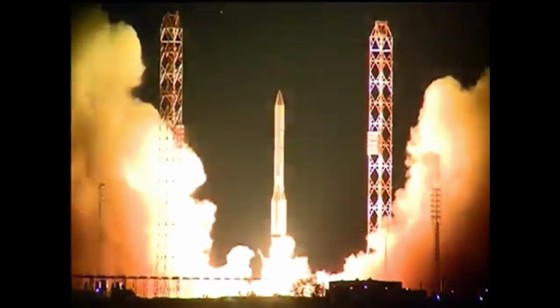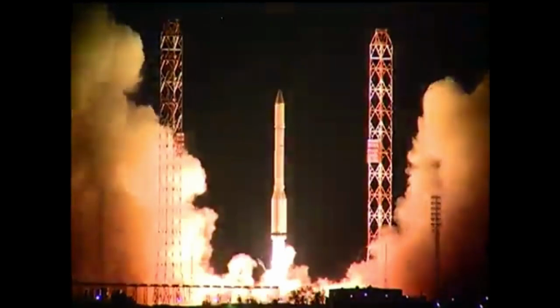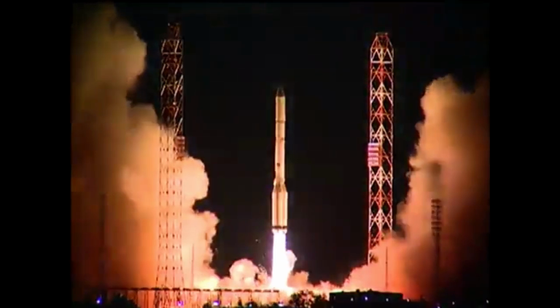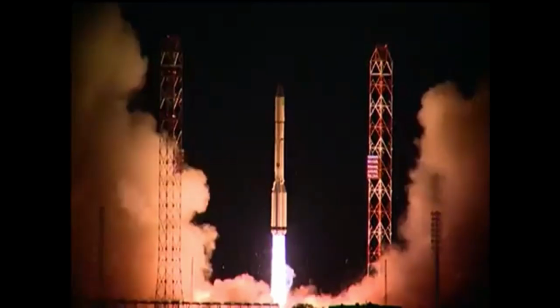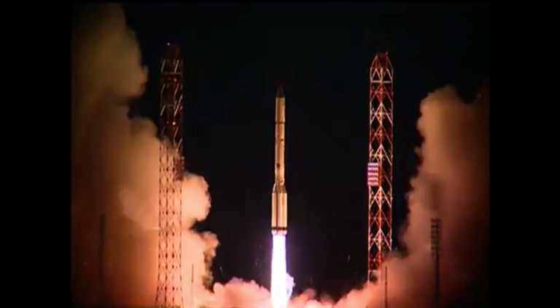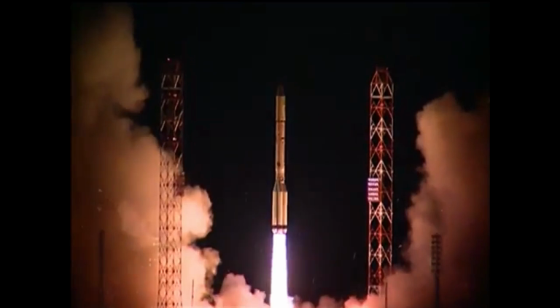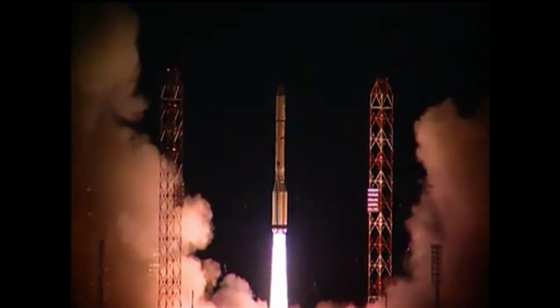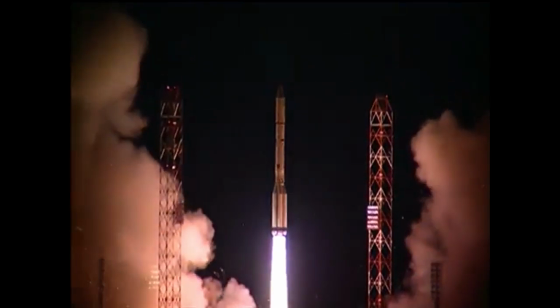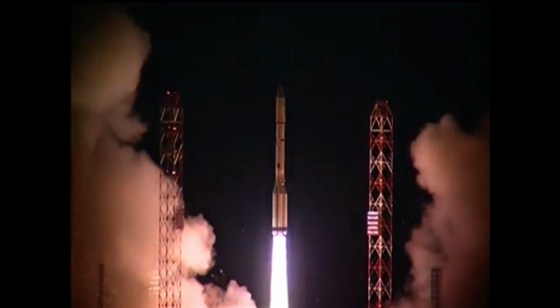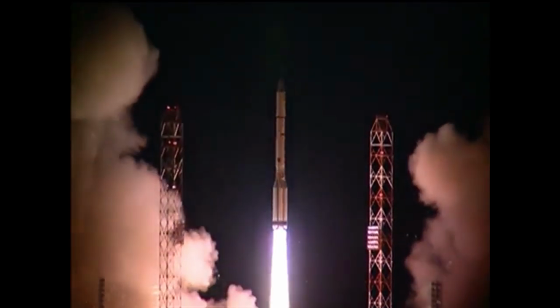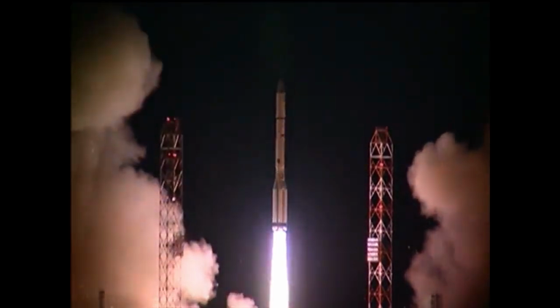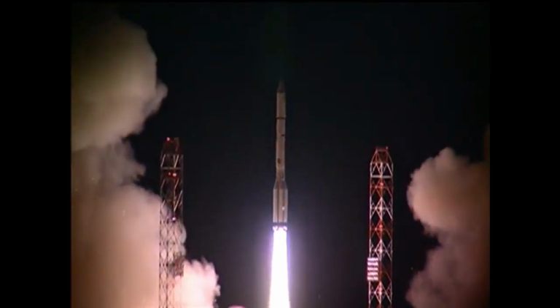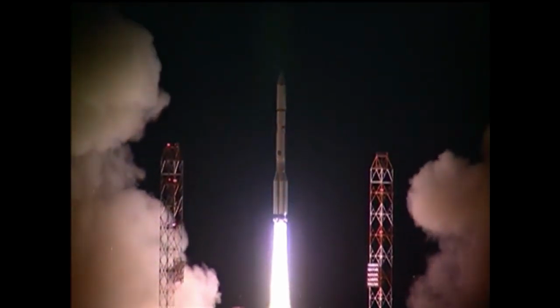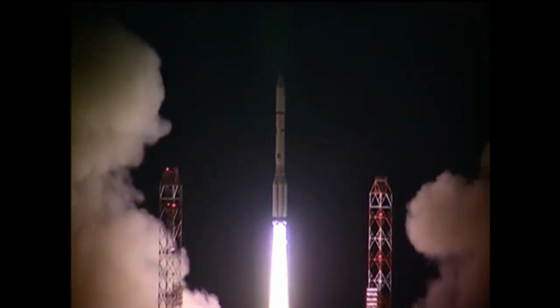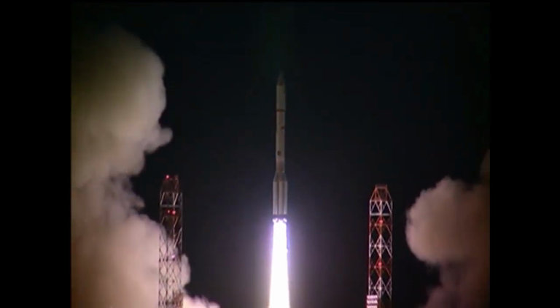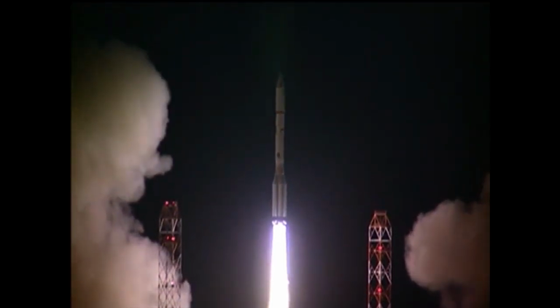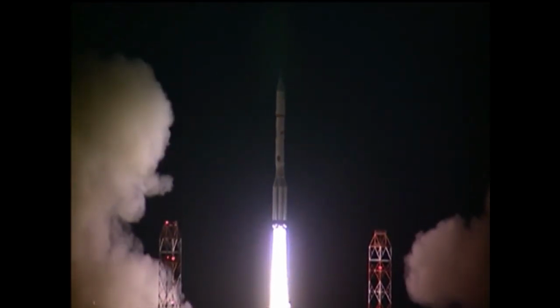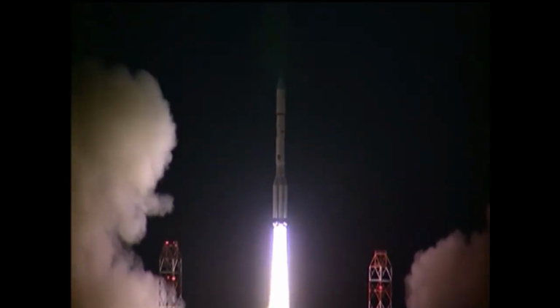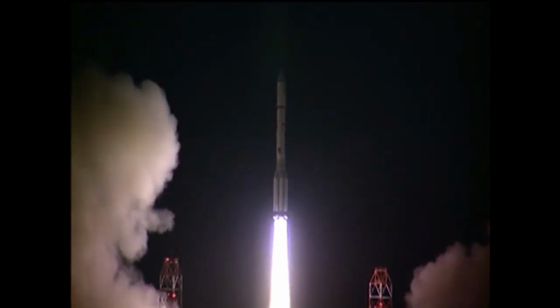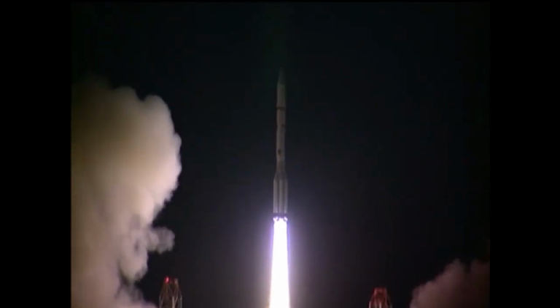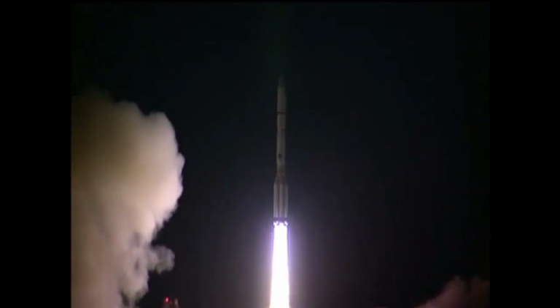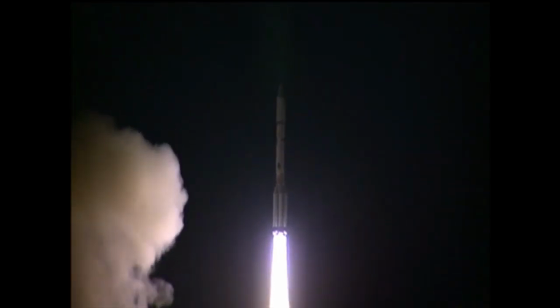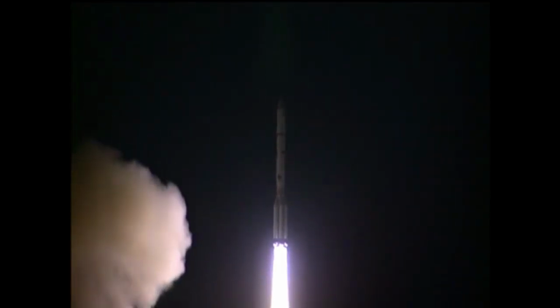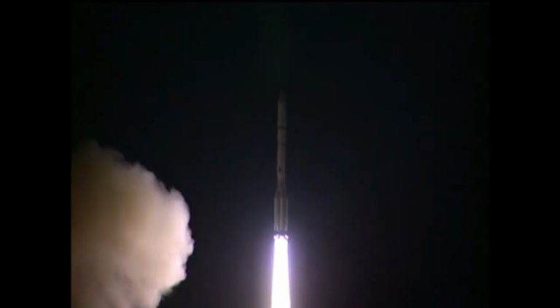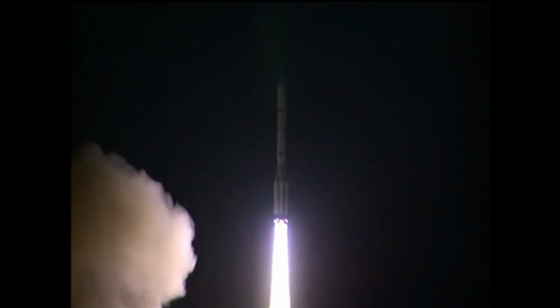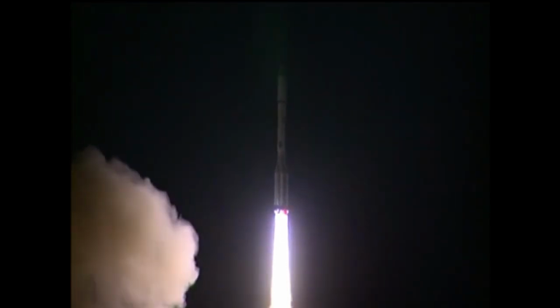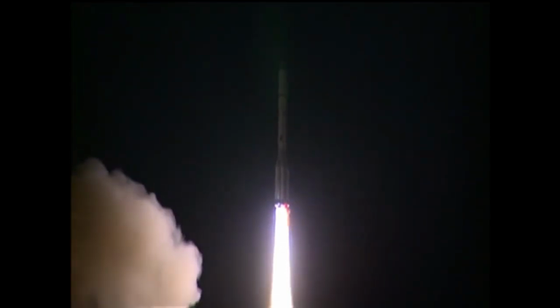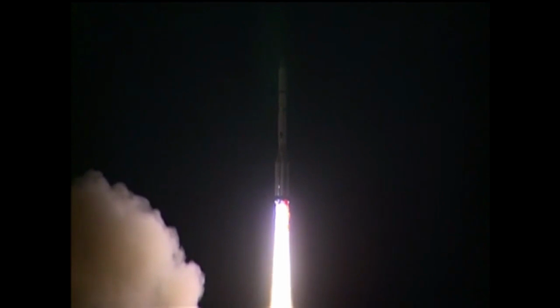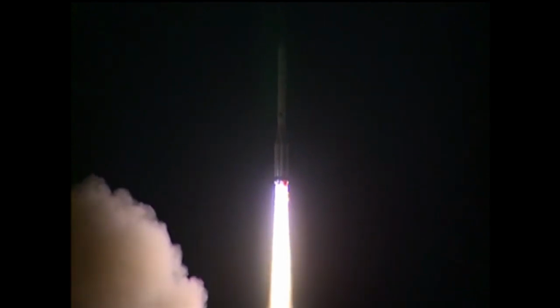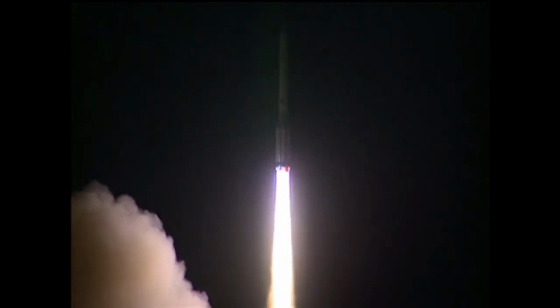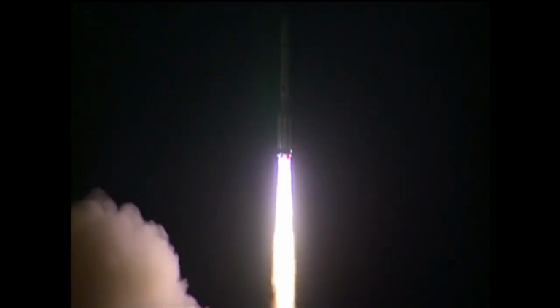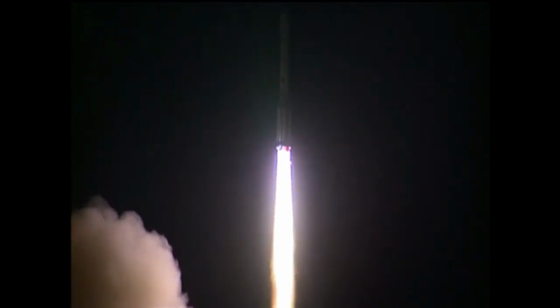And we have ignition, and liftoff of an ILS Proton launch vehicle with the Amazonas 5 satellite on board.